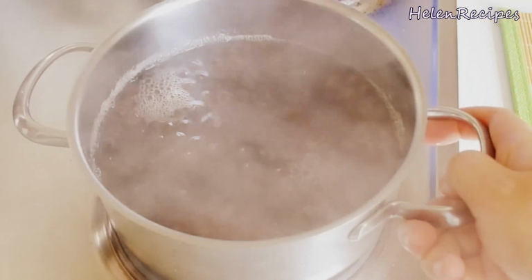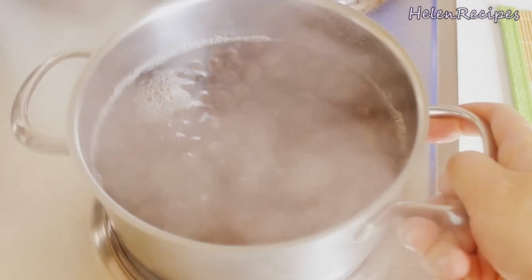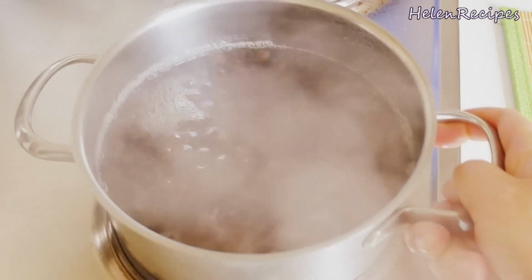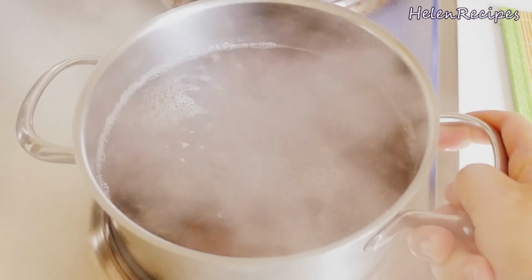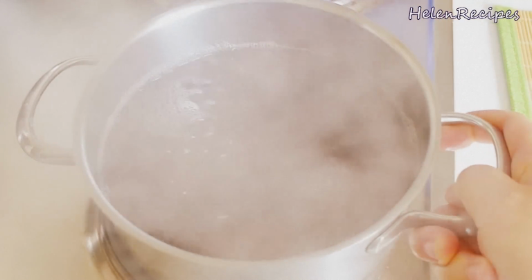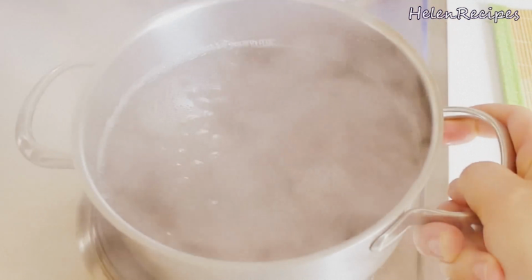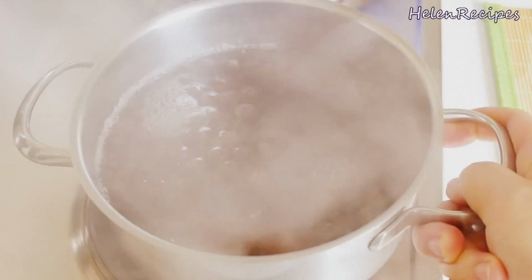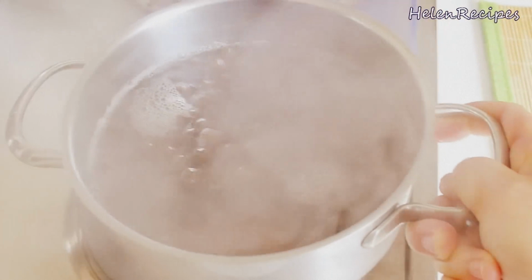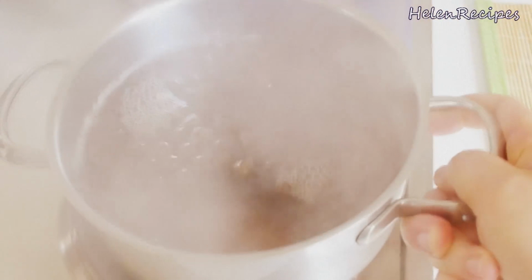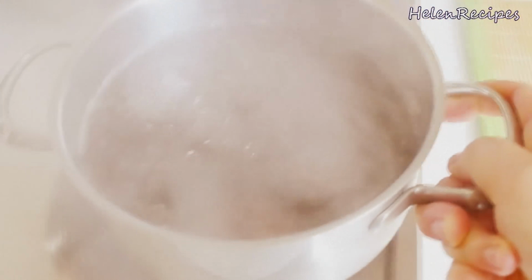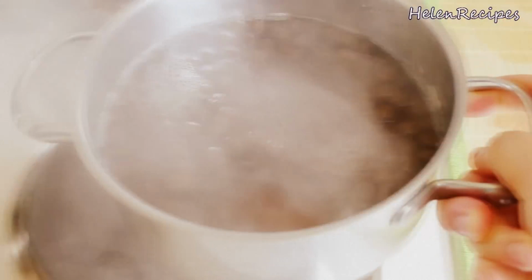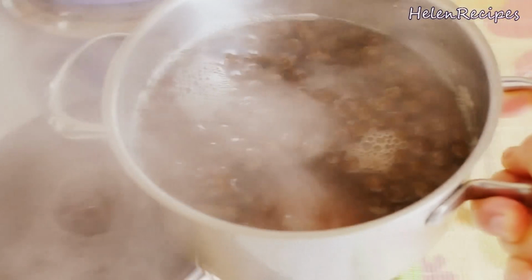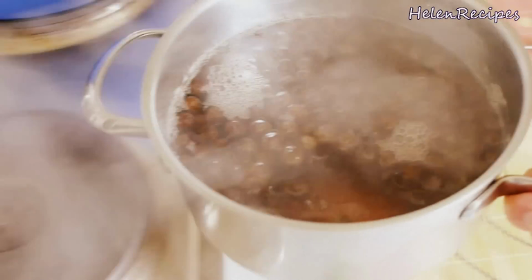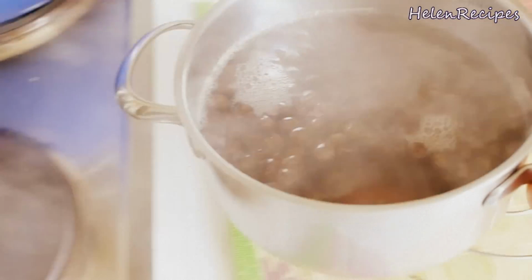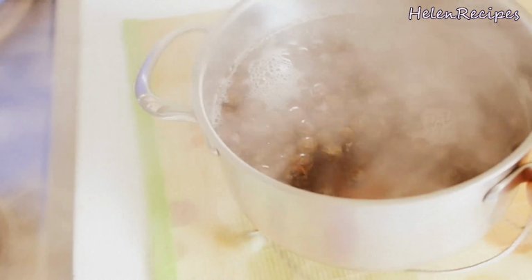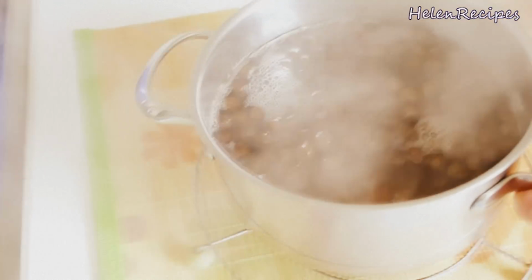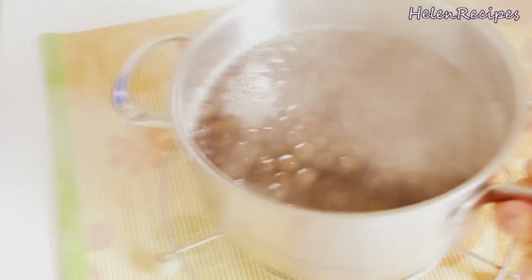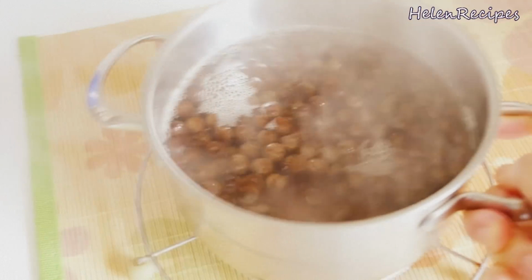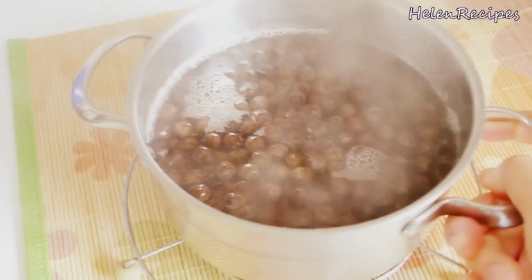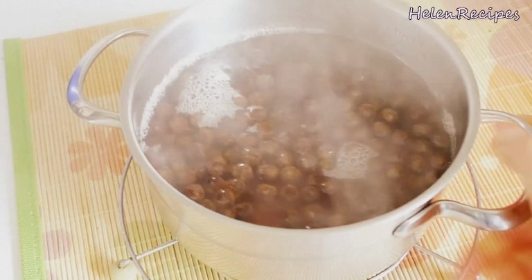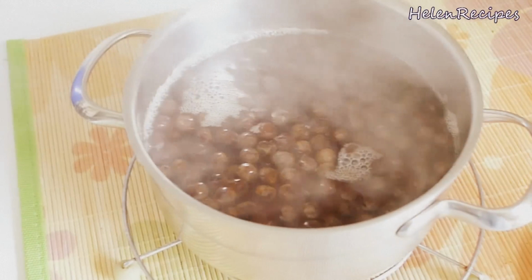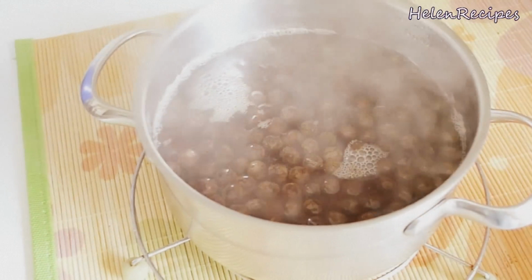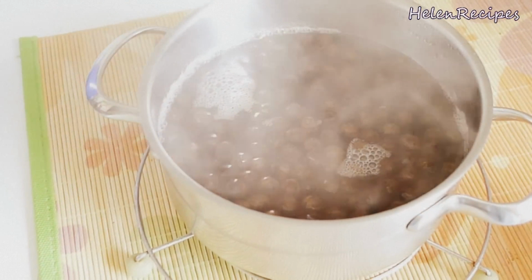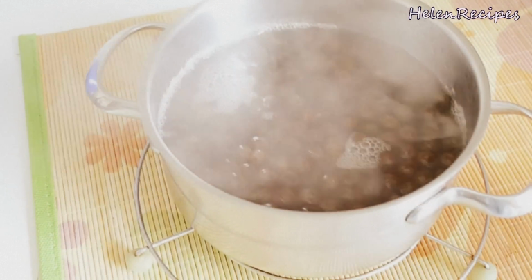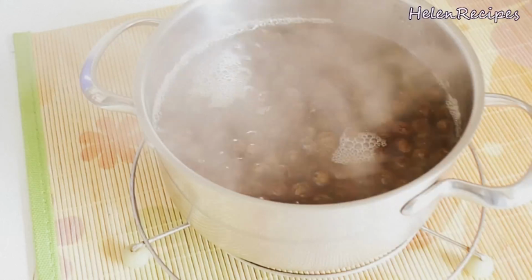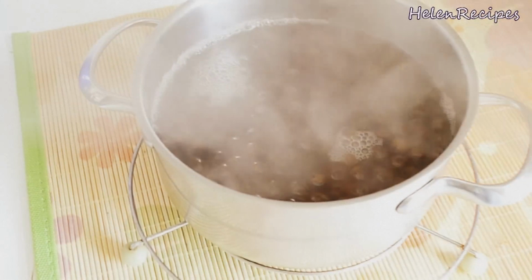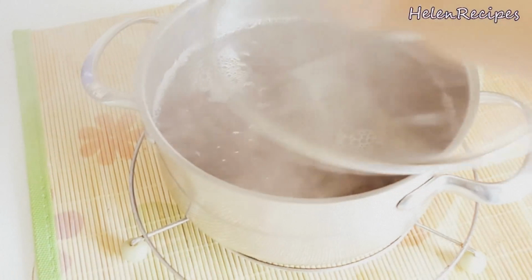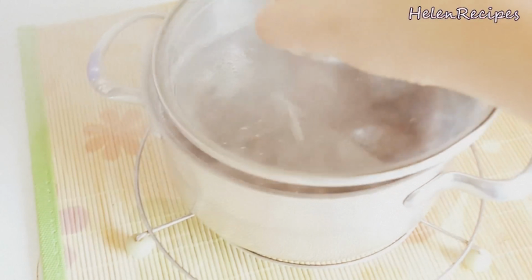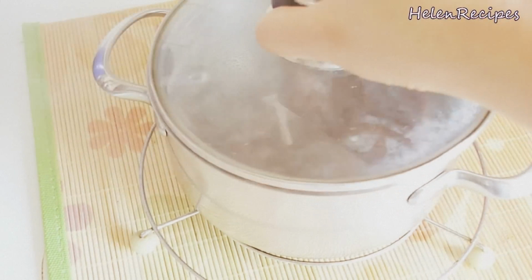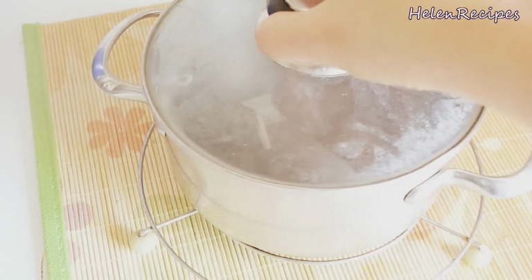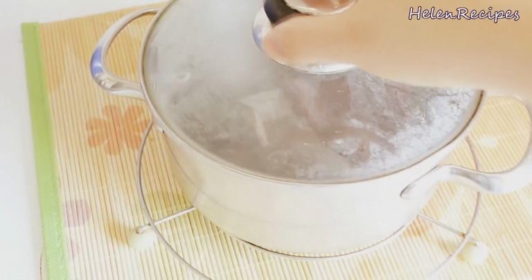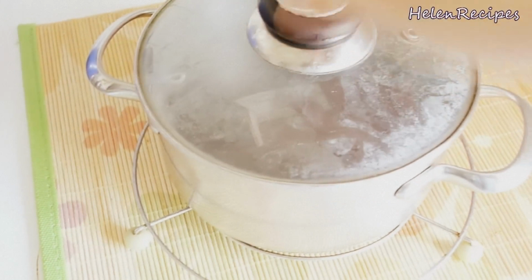After cooking for 25 minutes, we're gonna take off the heat and cover the lid. Let it cook on its own for another 25 minutes.